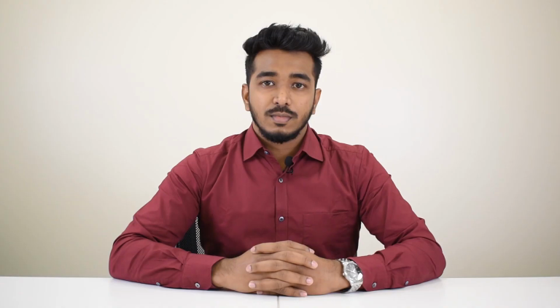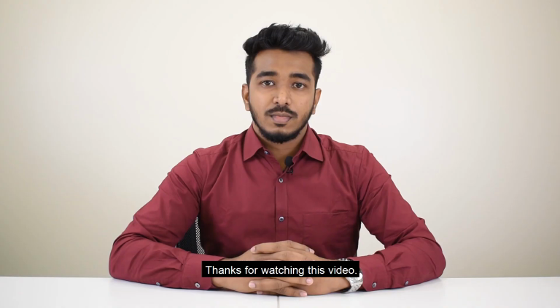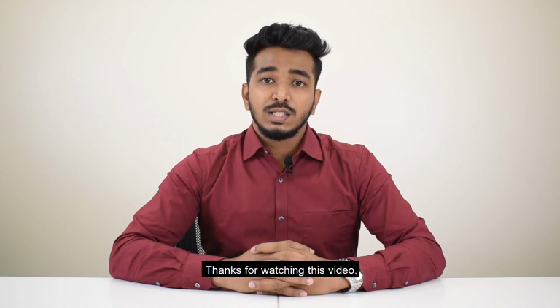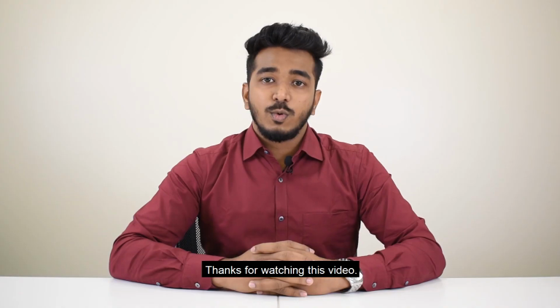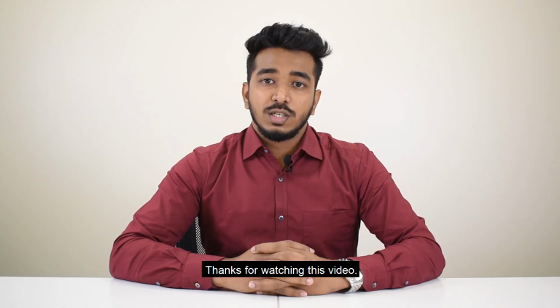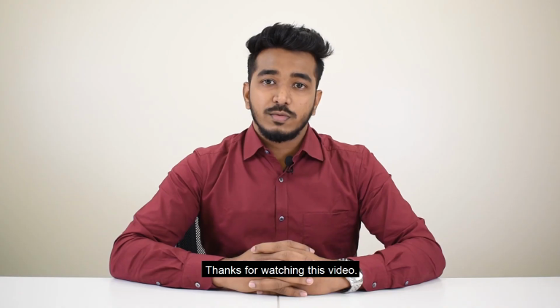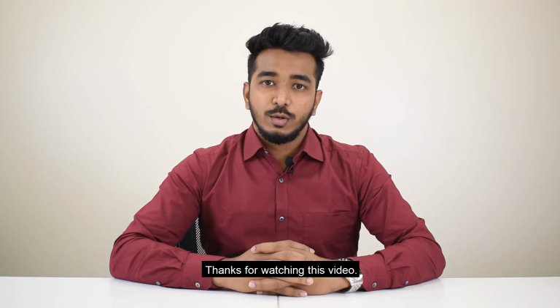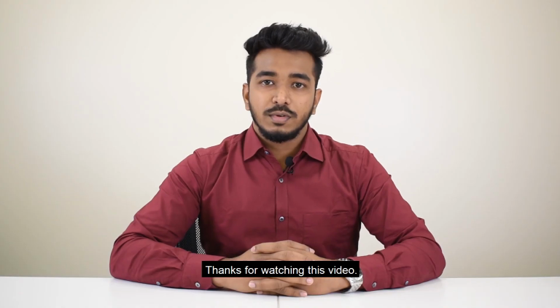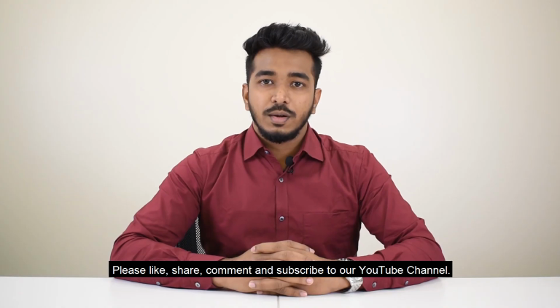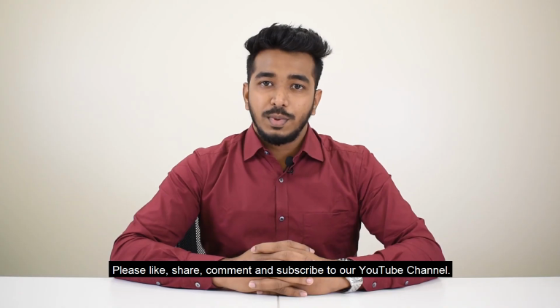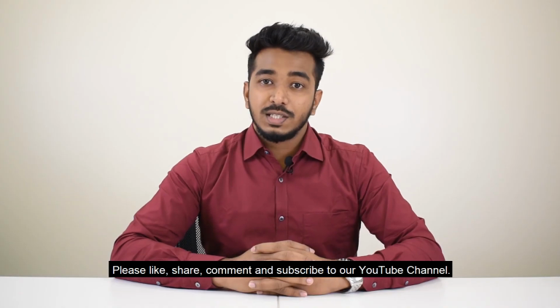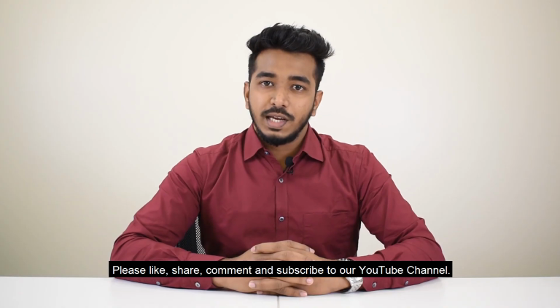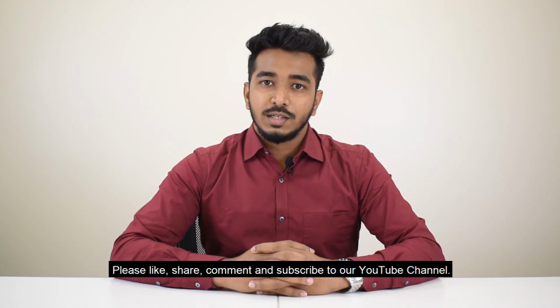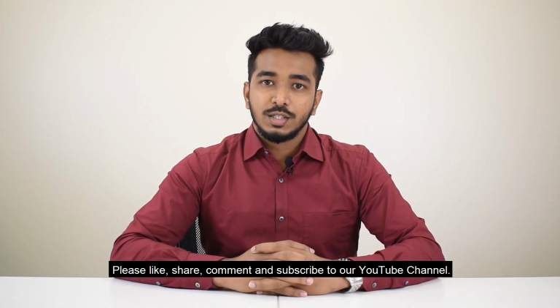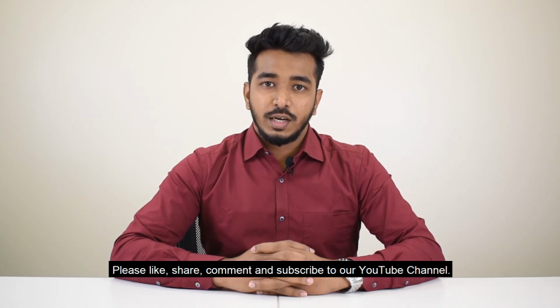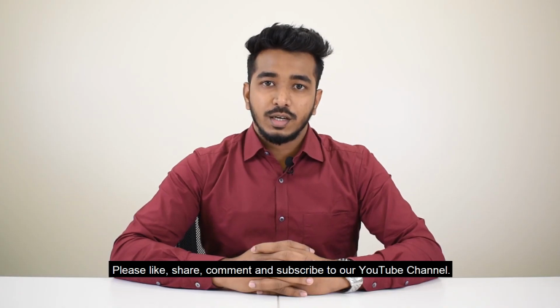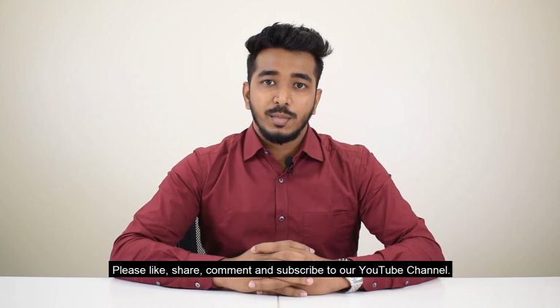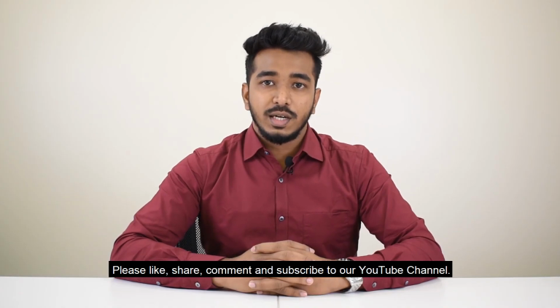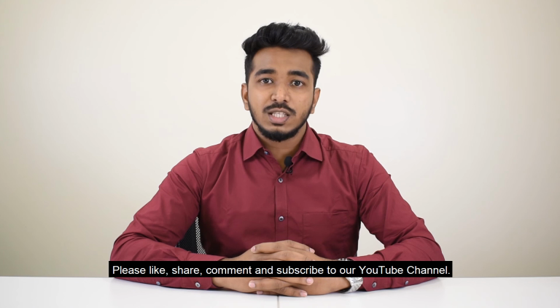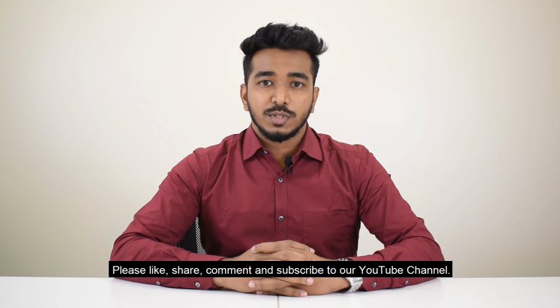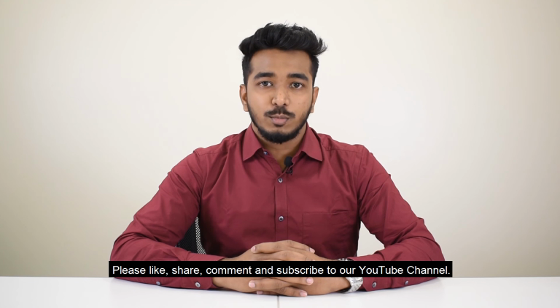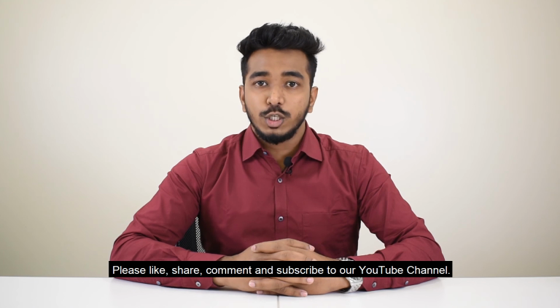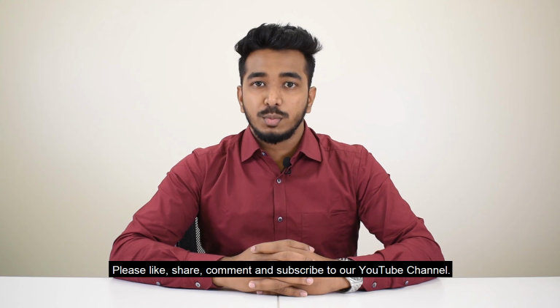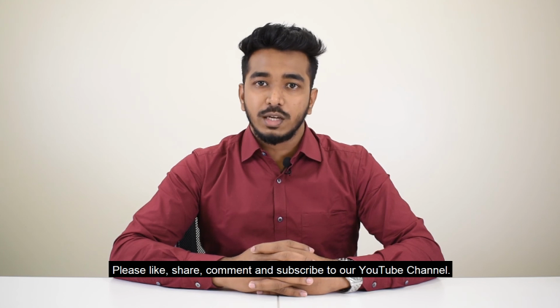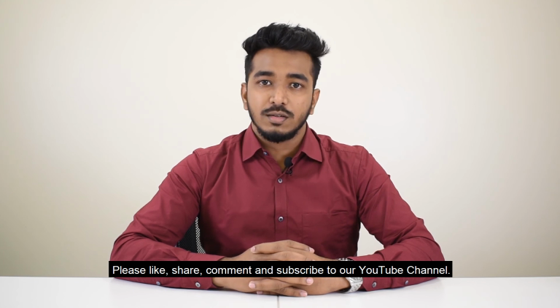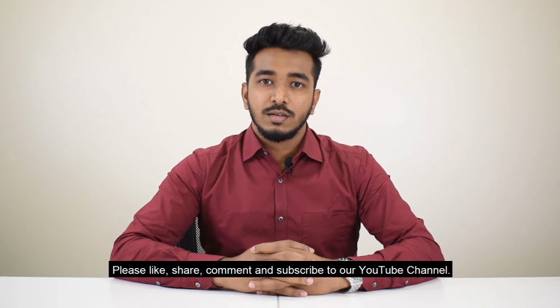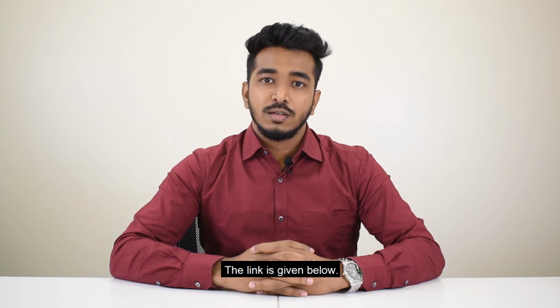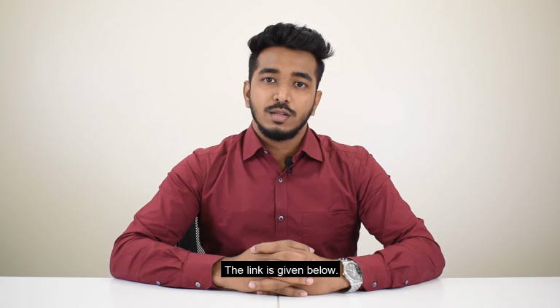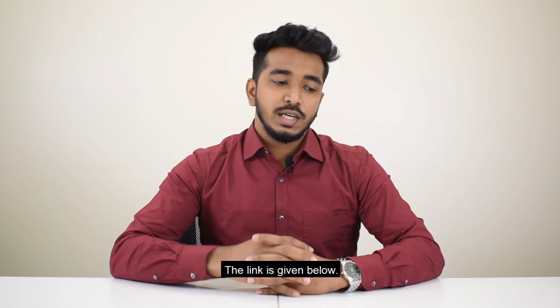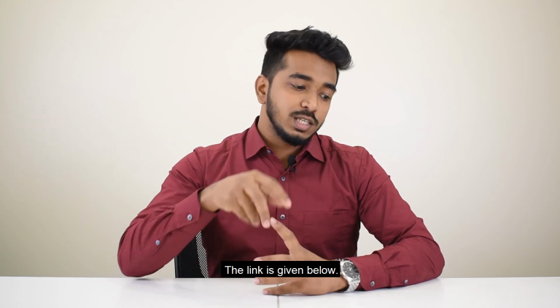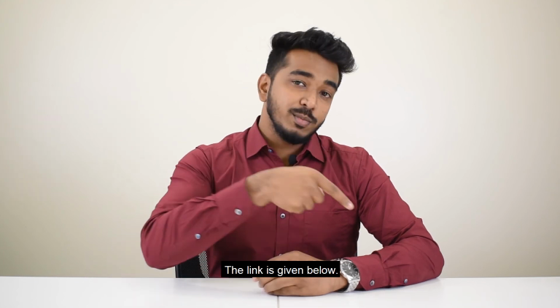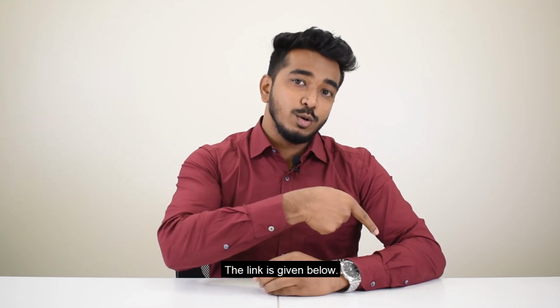Thanks for watching this video. Please like, share, comment and subscribe to our YouTube channel. The link is given below.